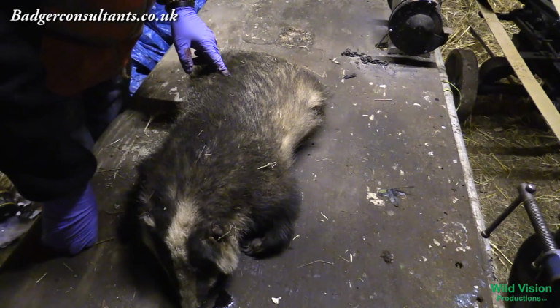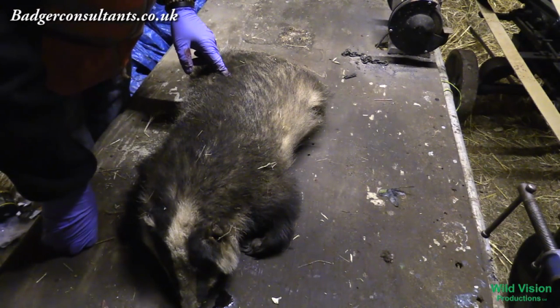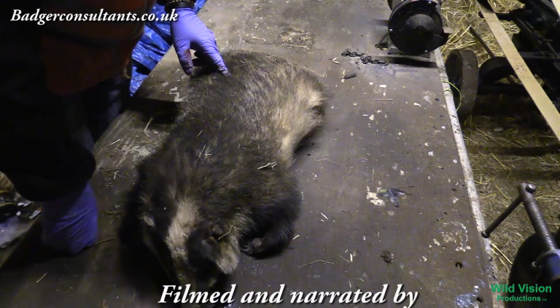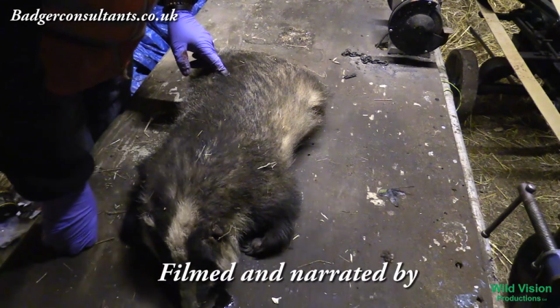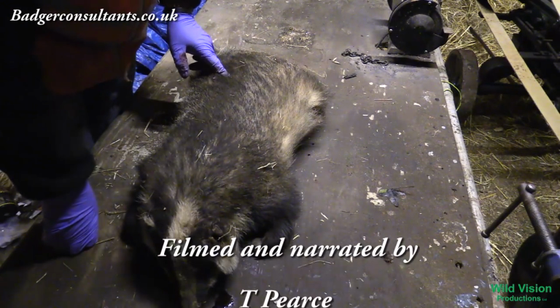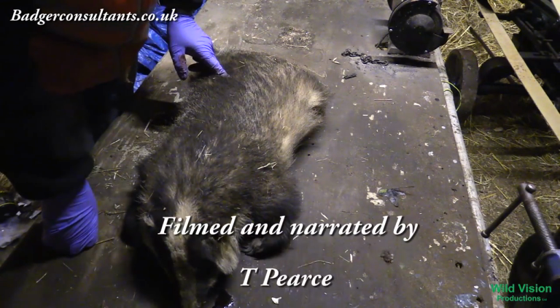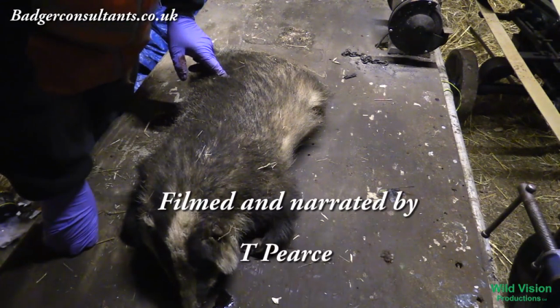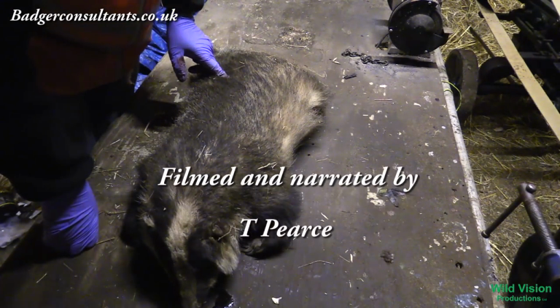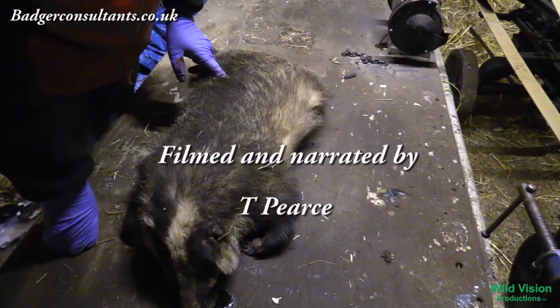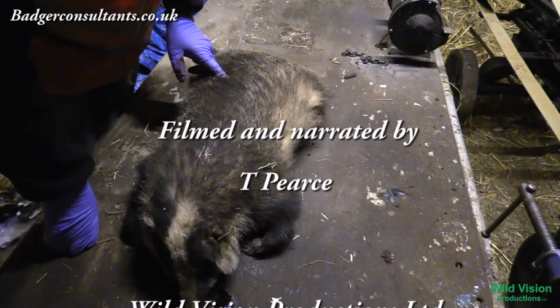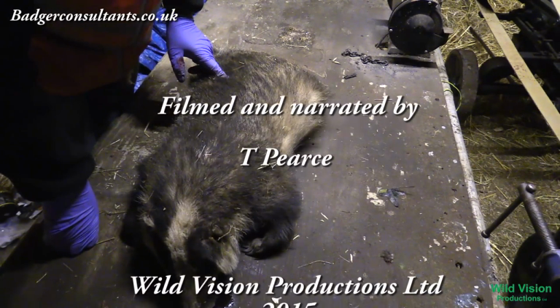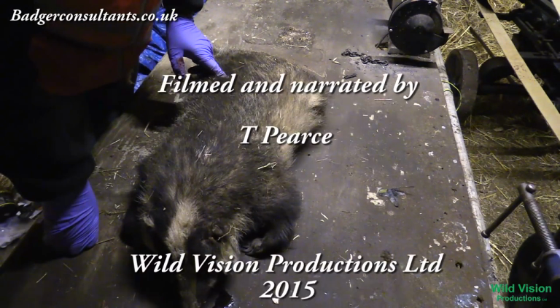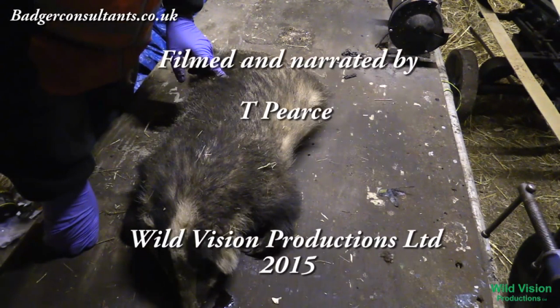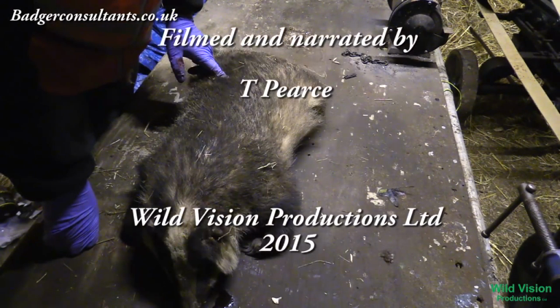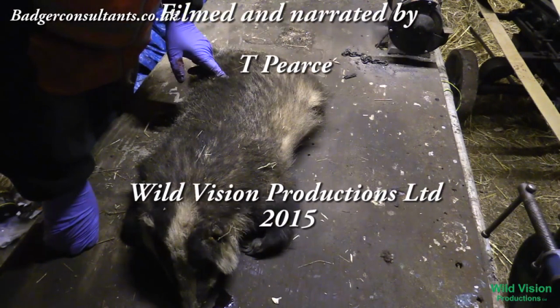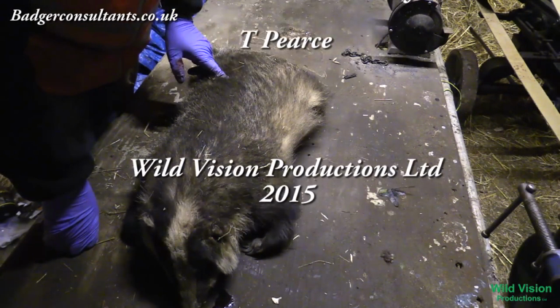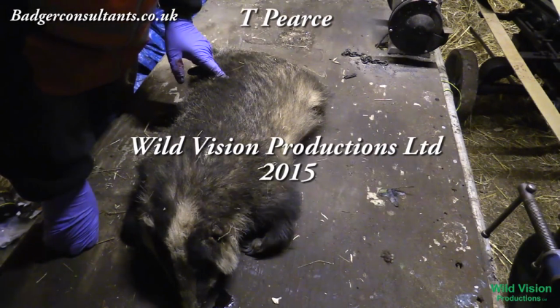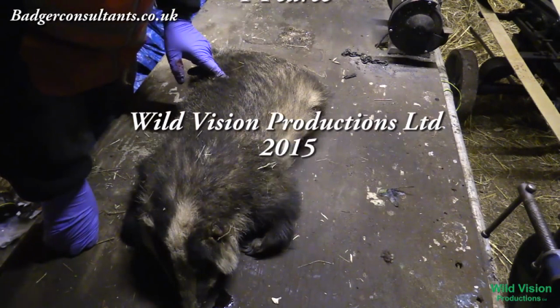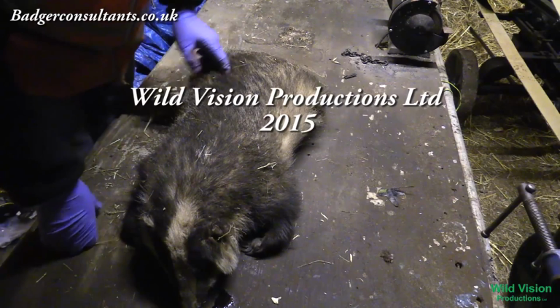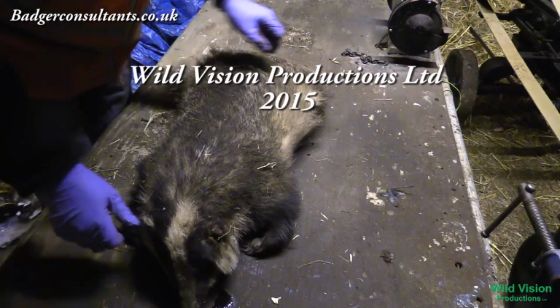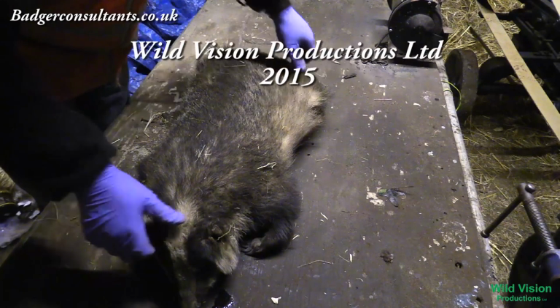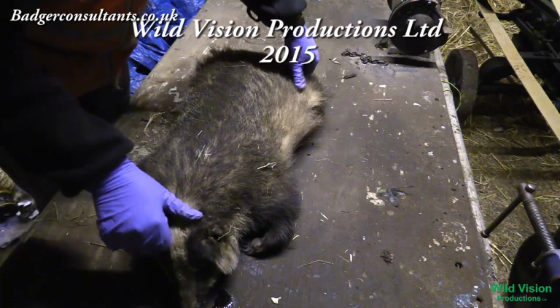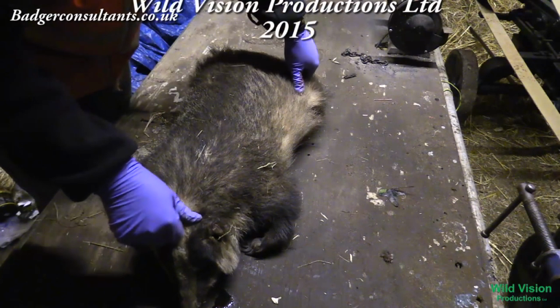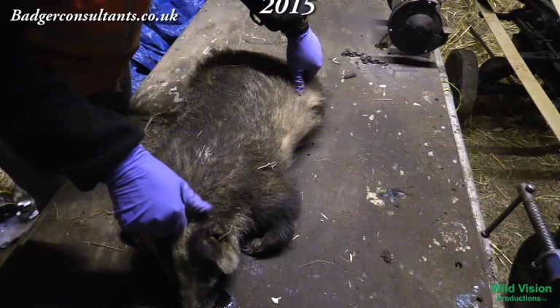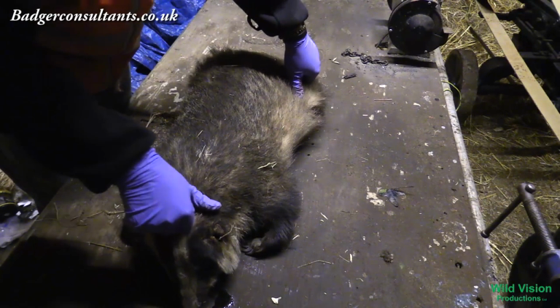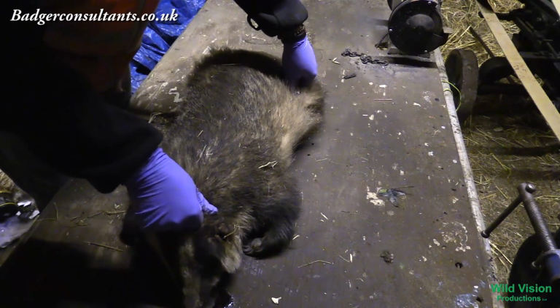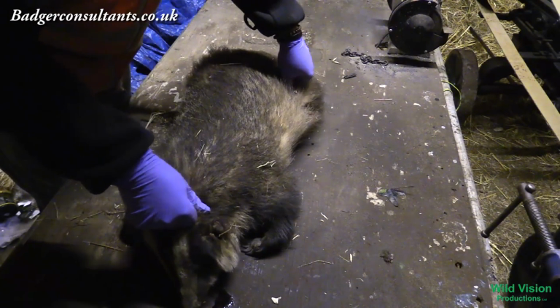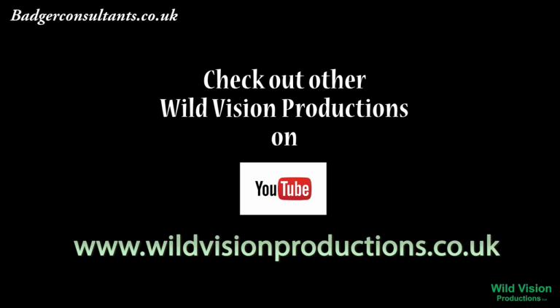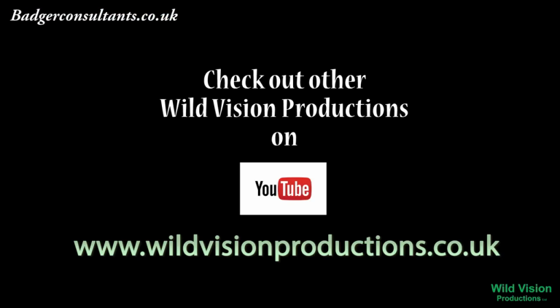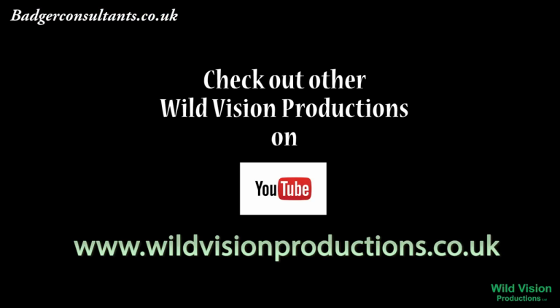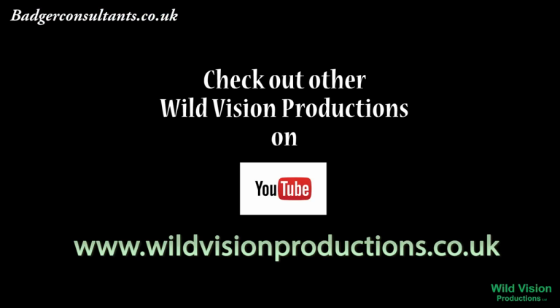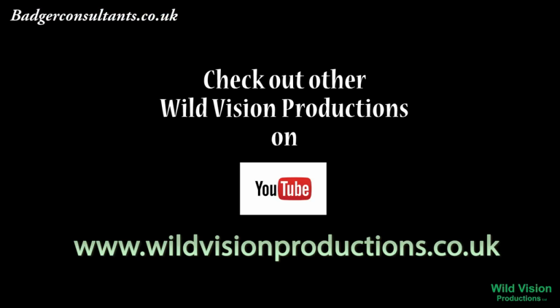Report to your local badger group, the RSPCA, and your local police wildlife liaison officer.